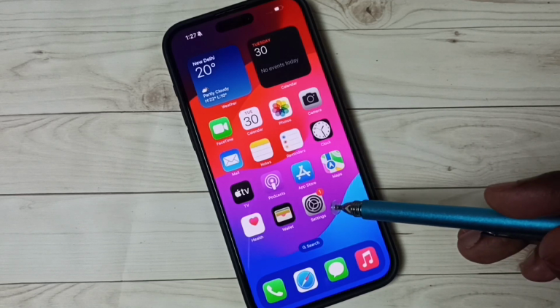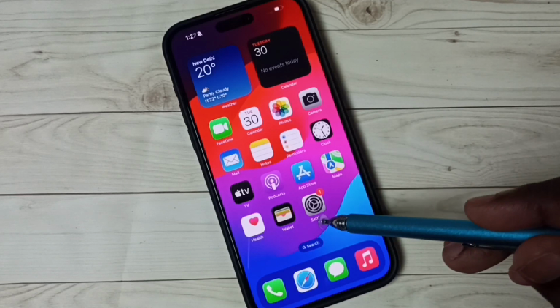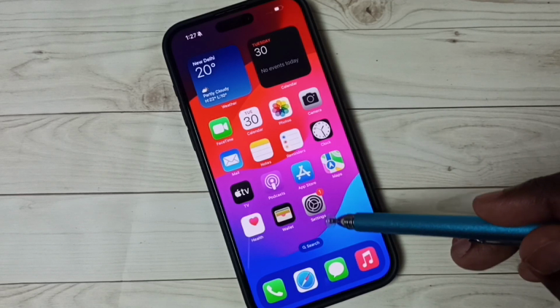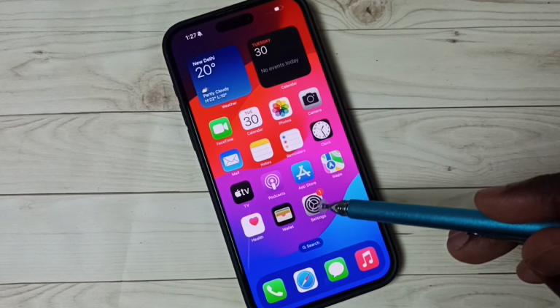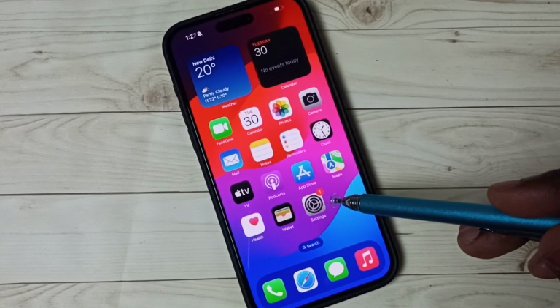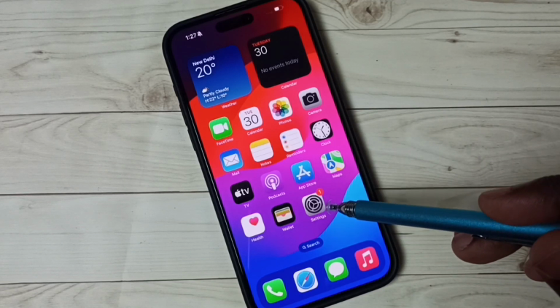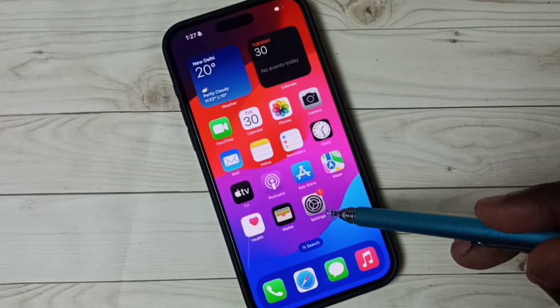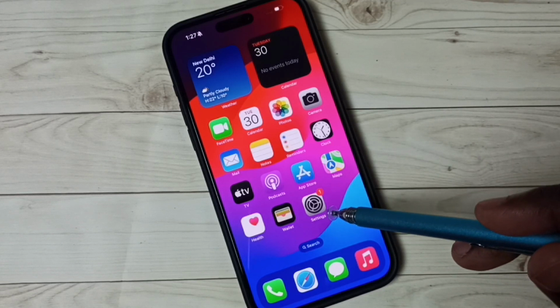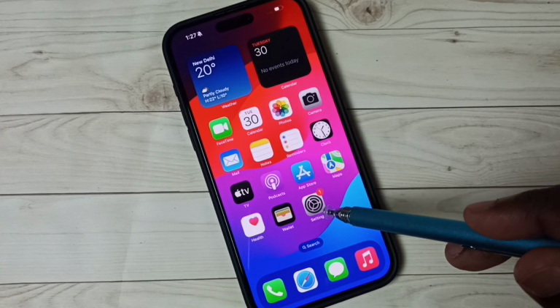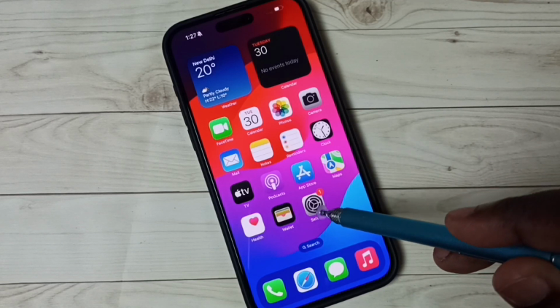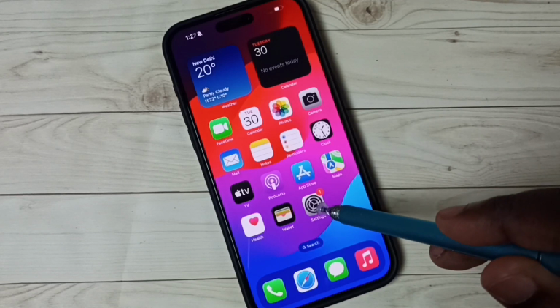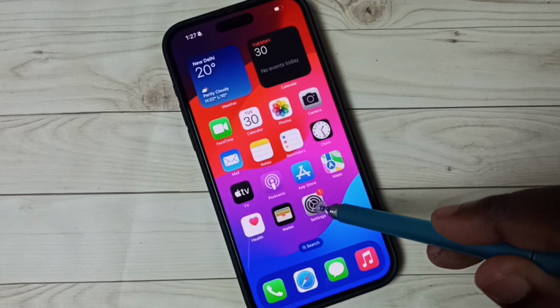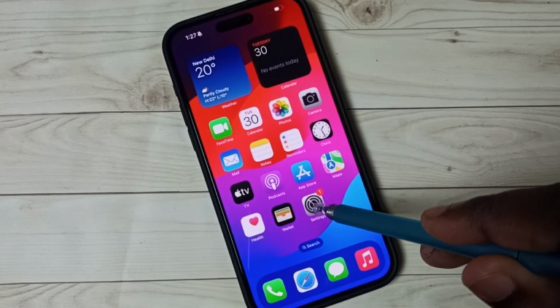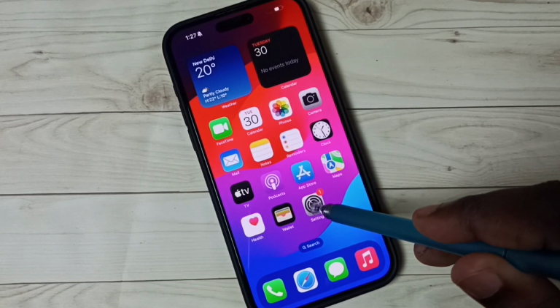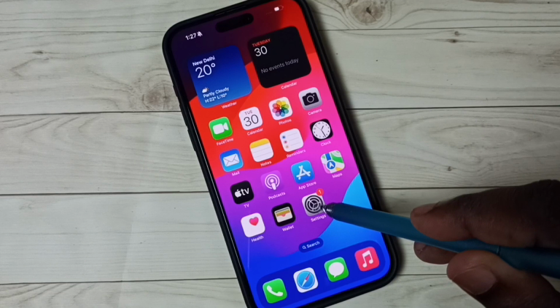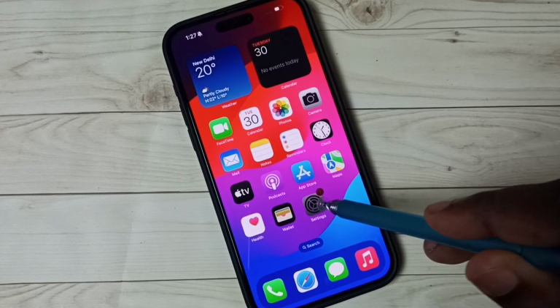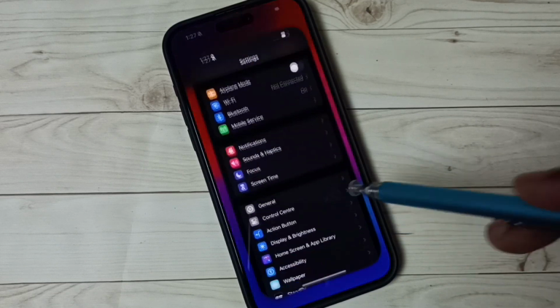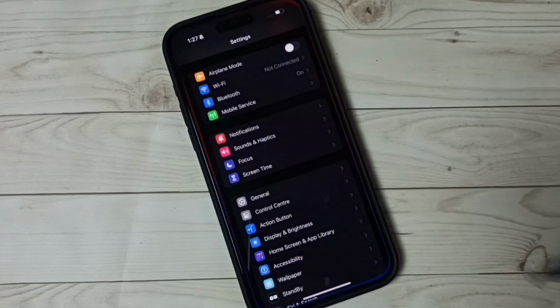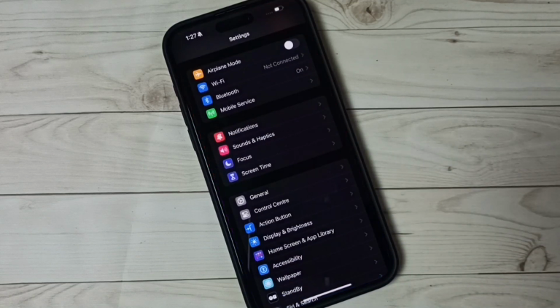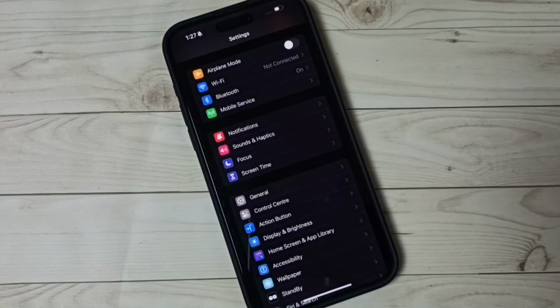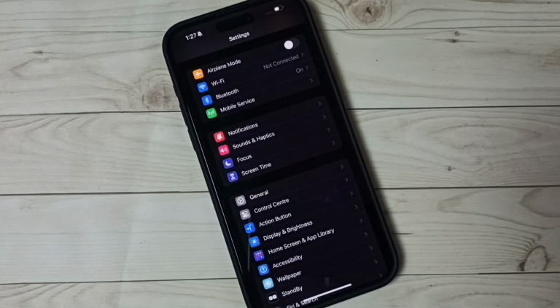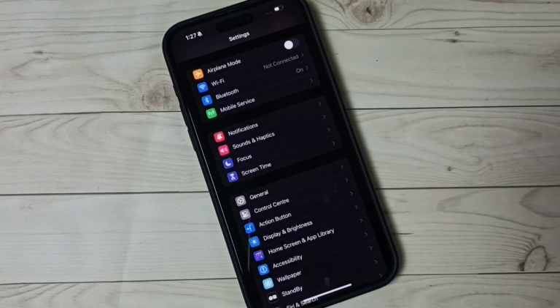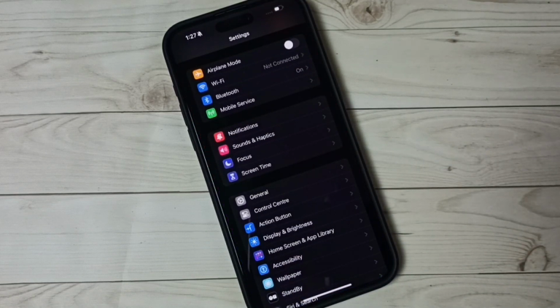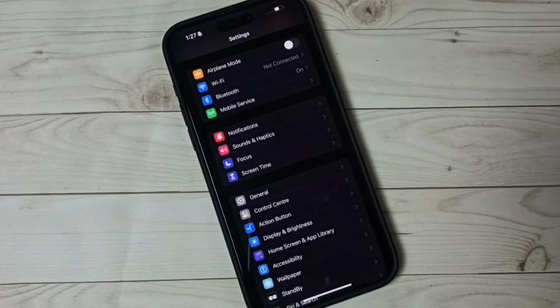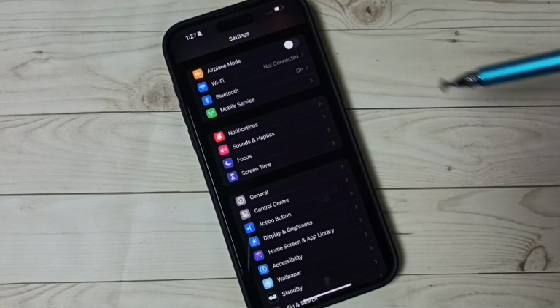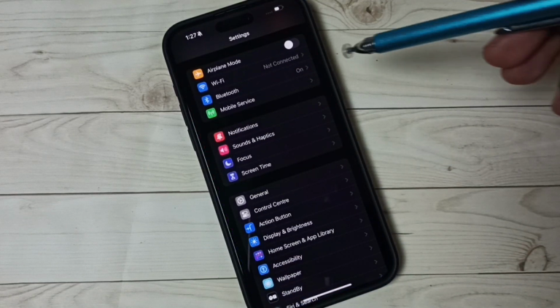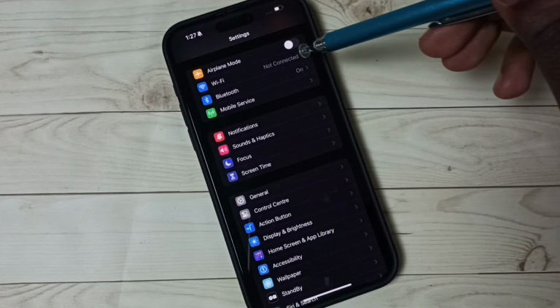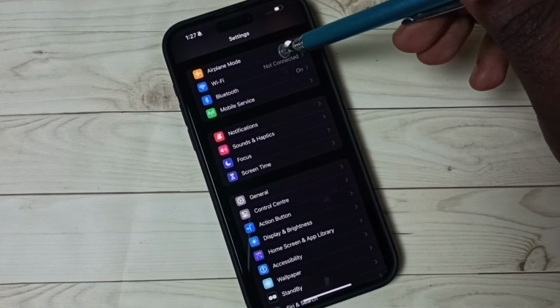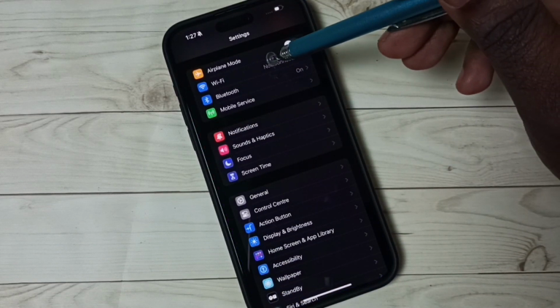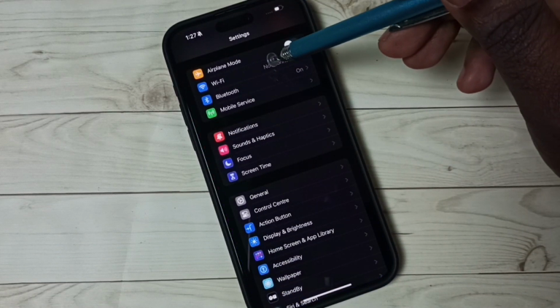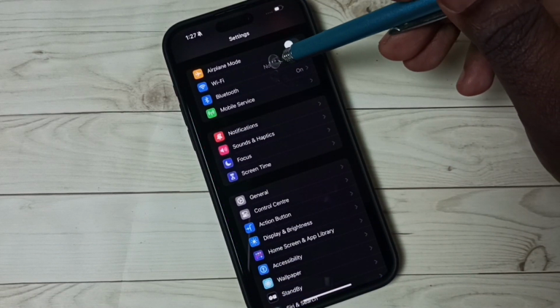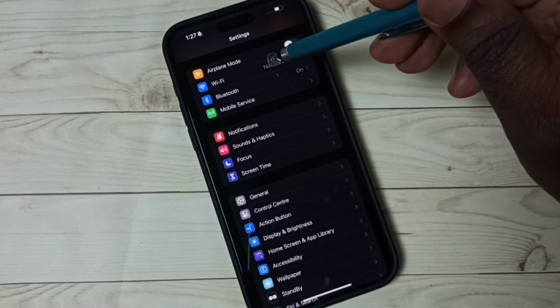Open settings — tap on the settings app icon. Then tap on Wi-Fi.